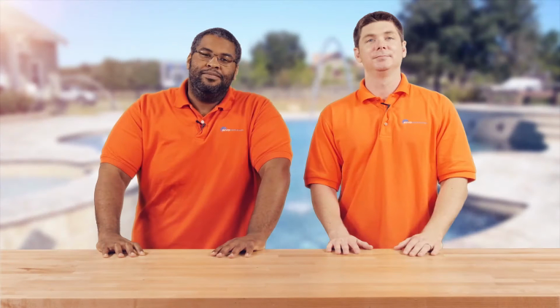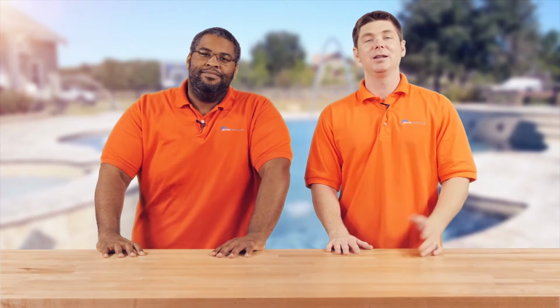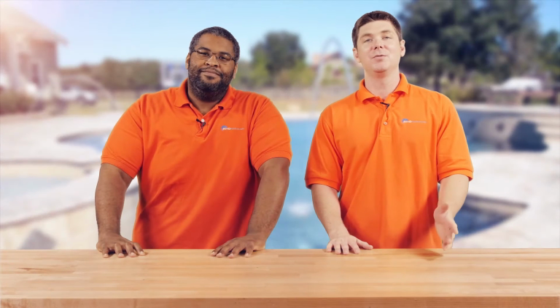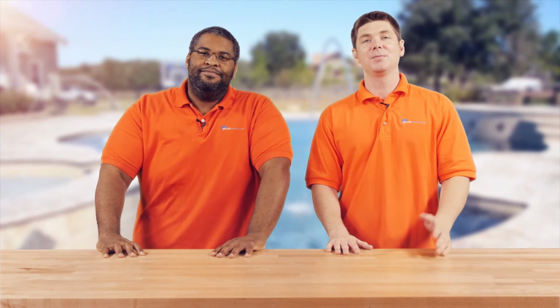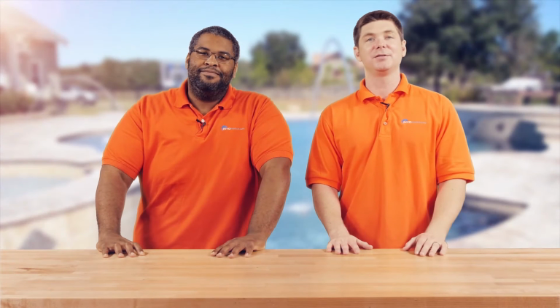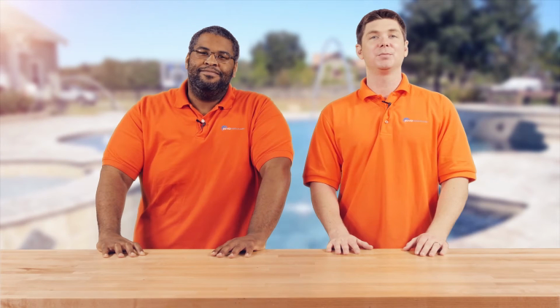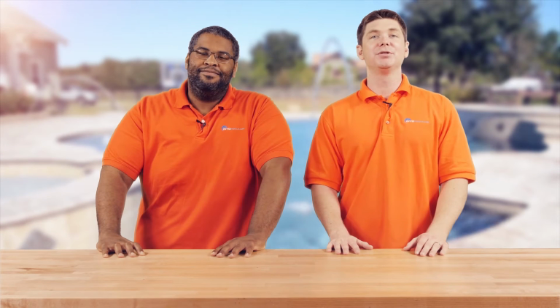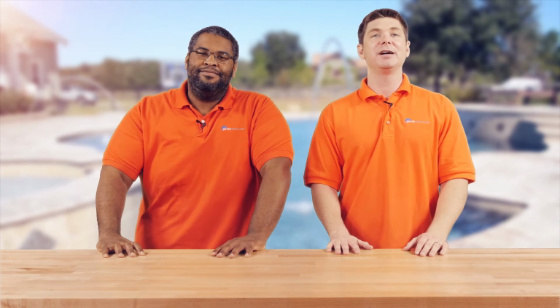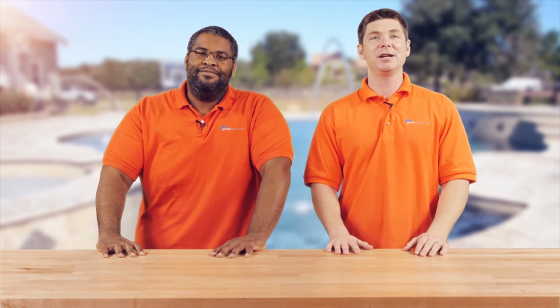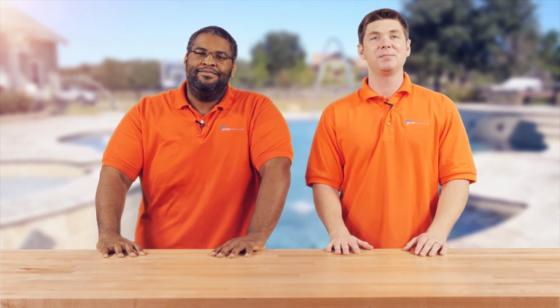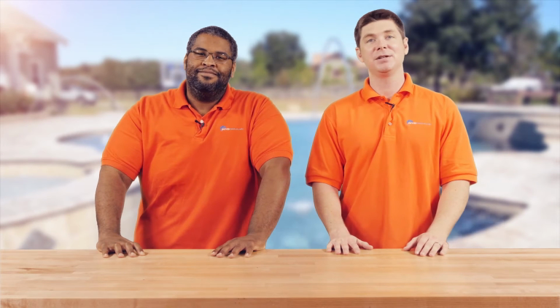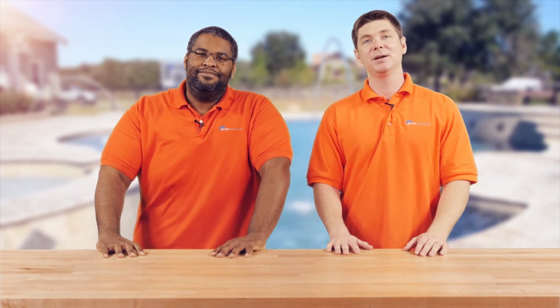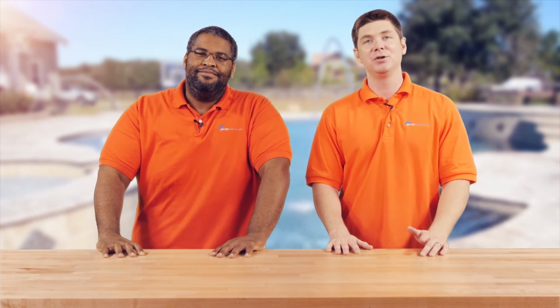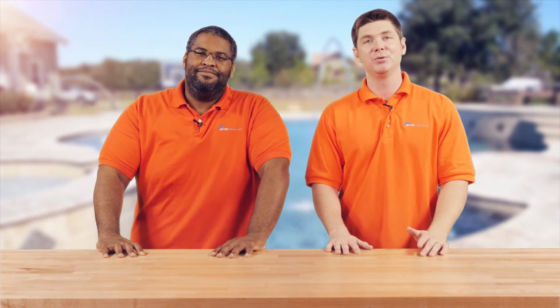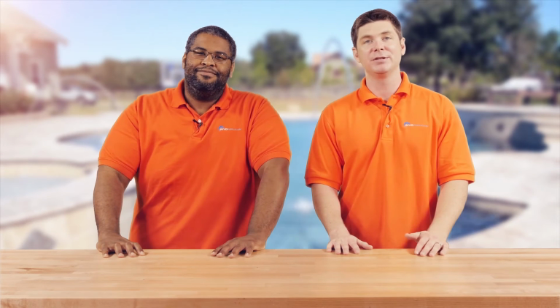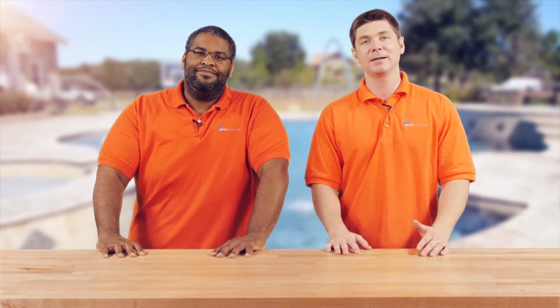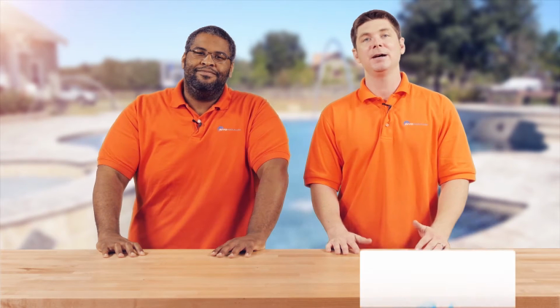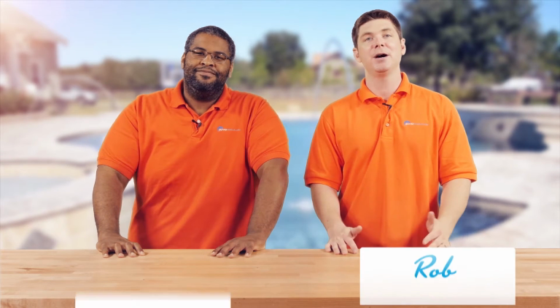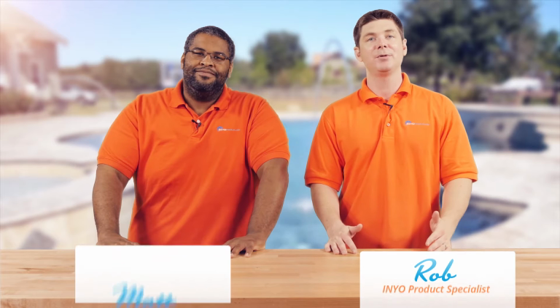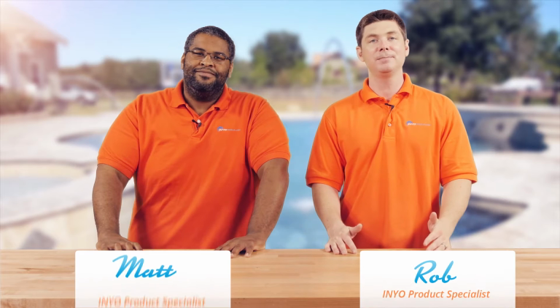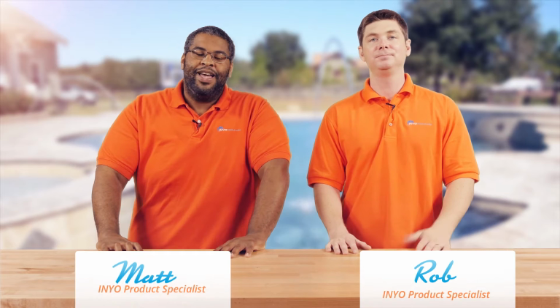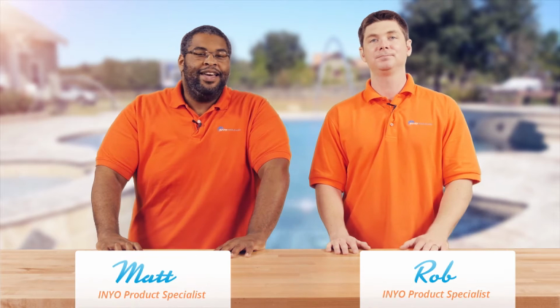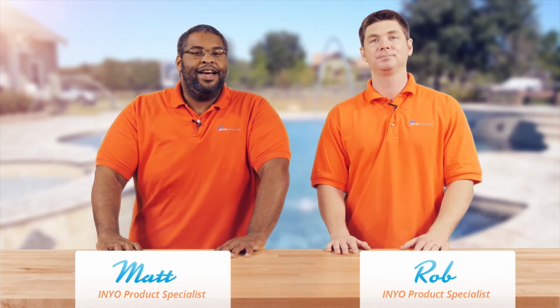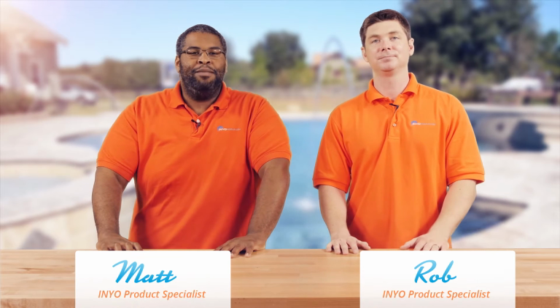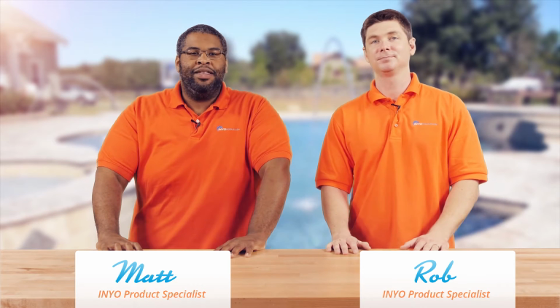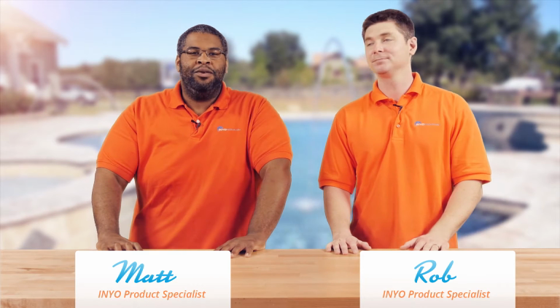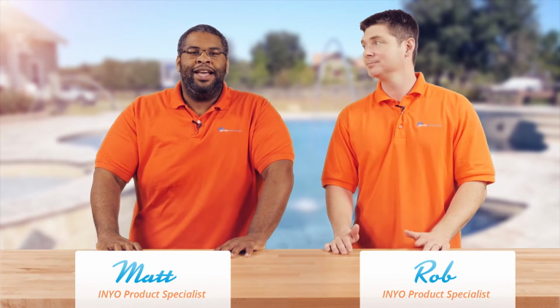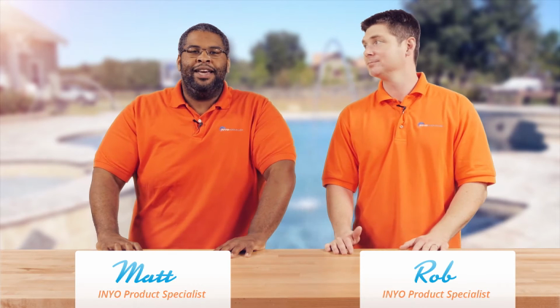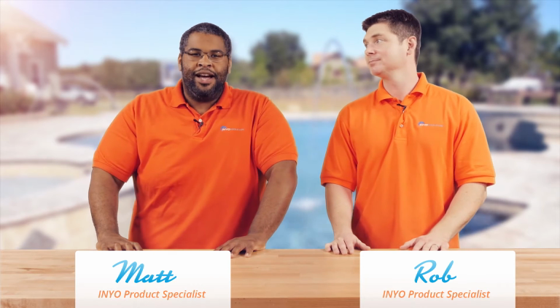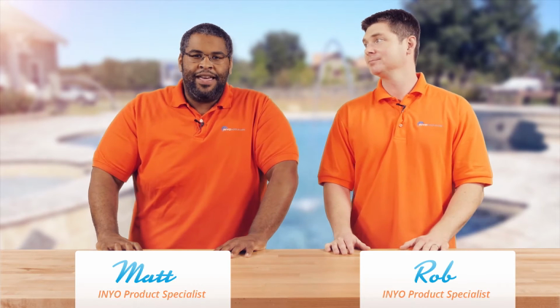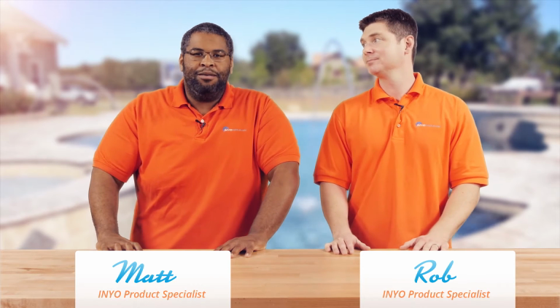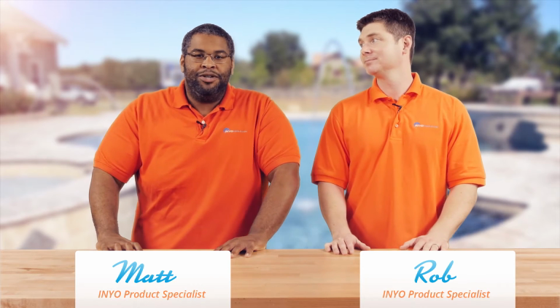Hello and welcome back to another poolside chat presented by InyoPools.com. I'm Rob. And I'm Matthew — get out the hammers.